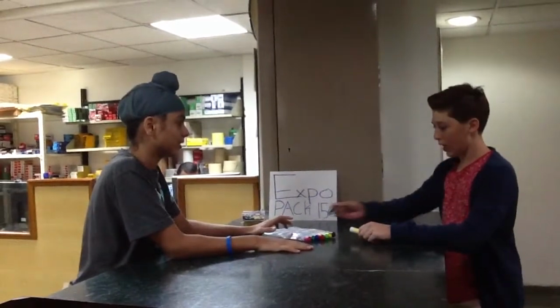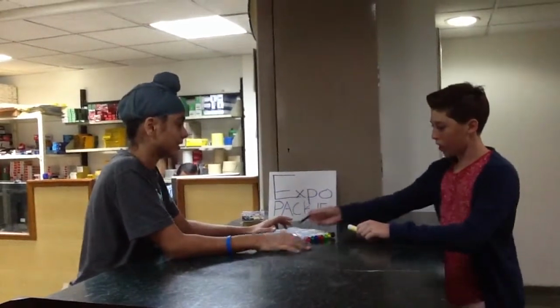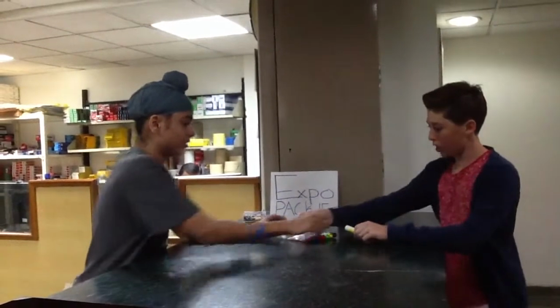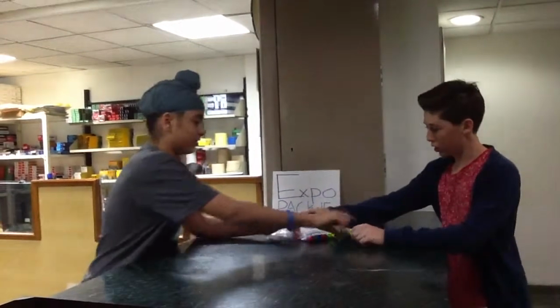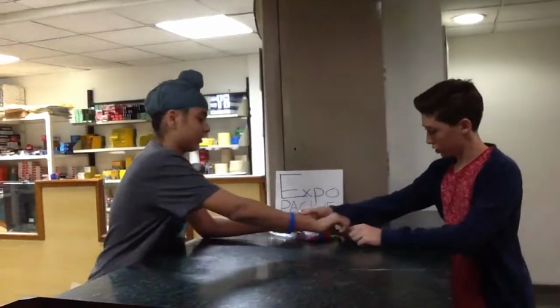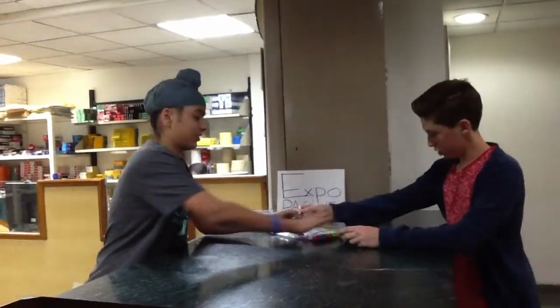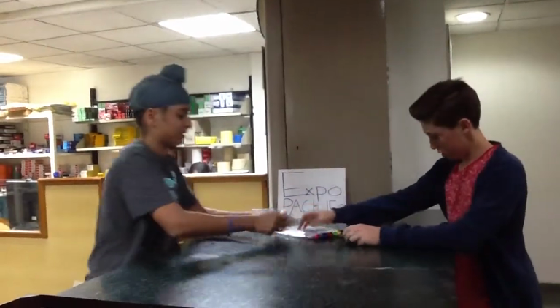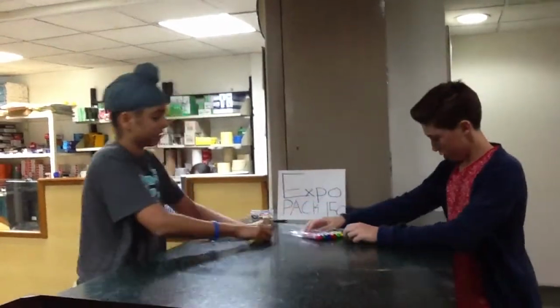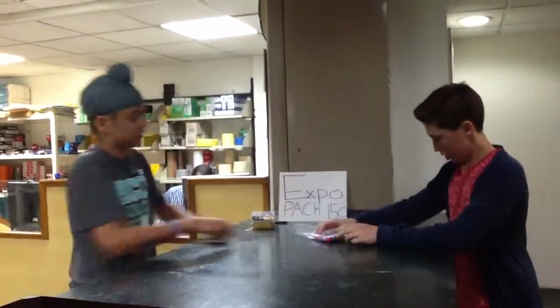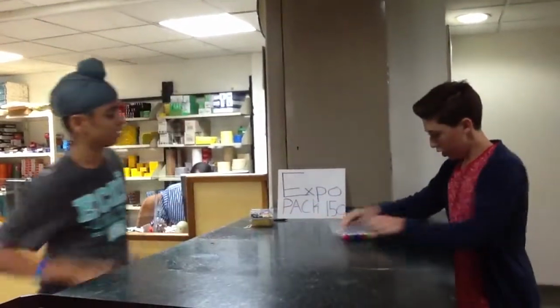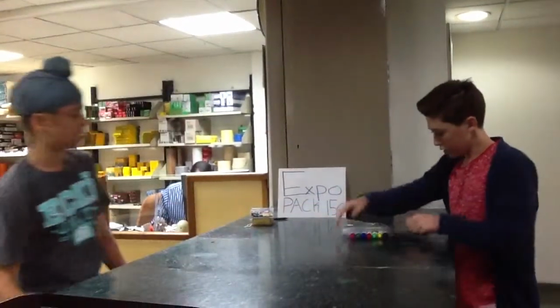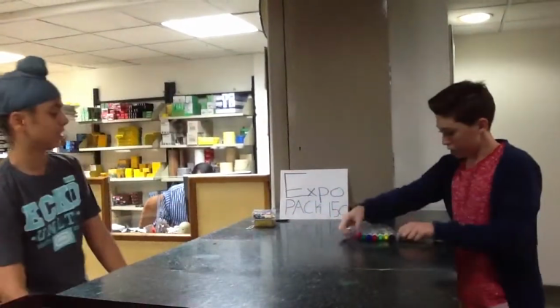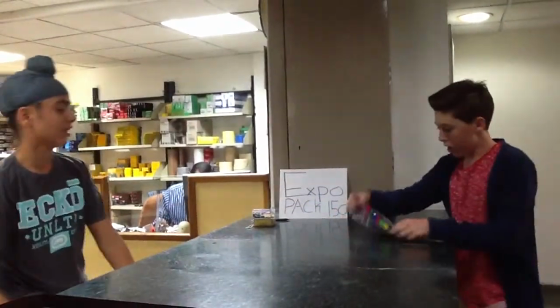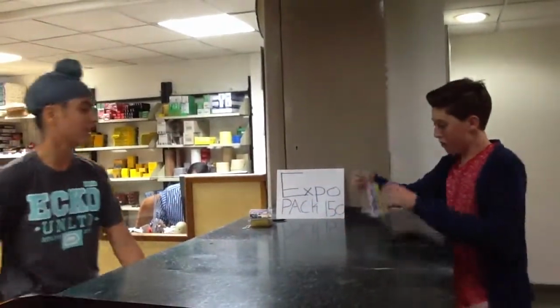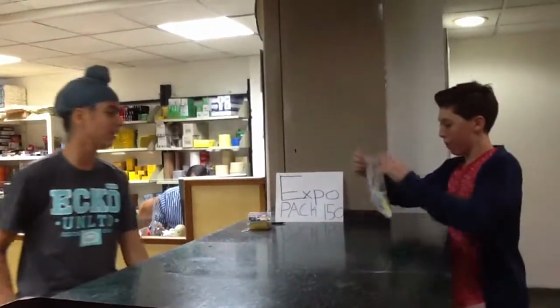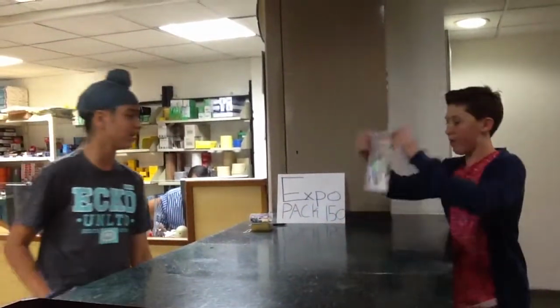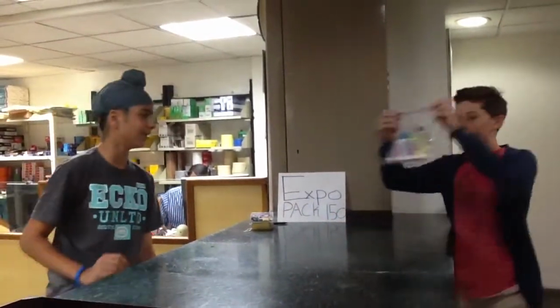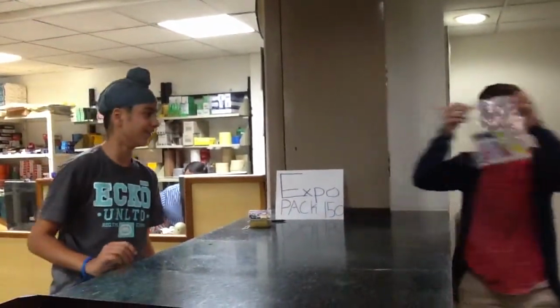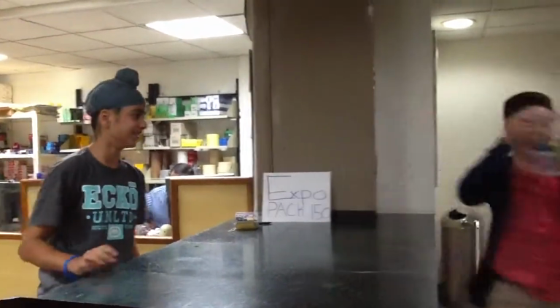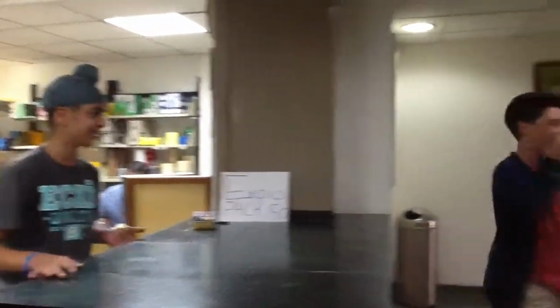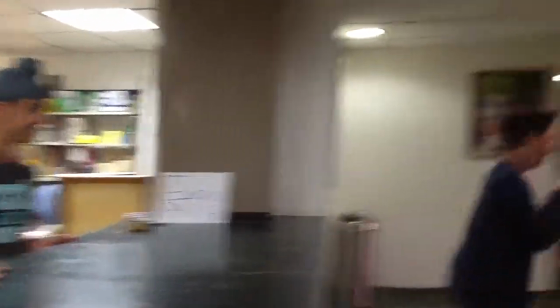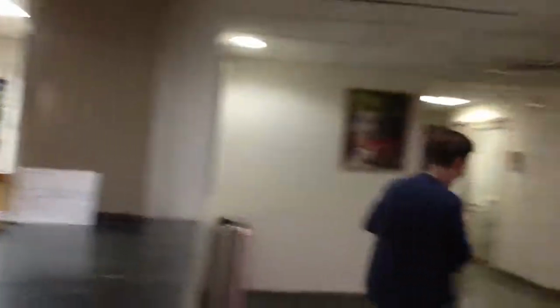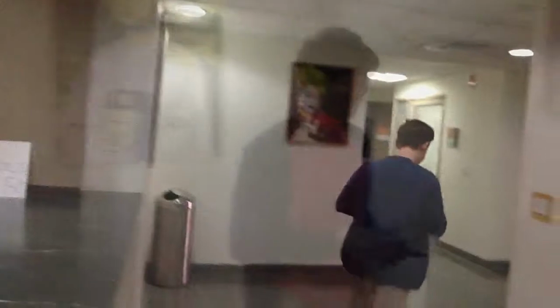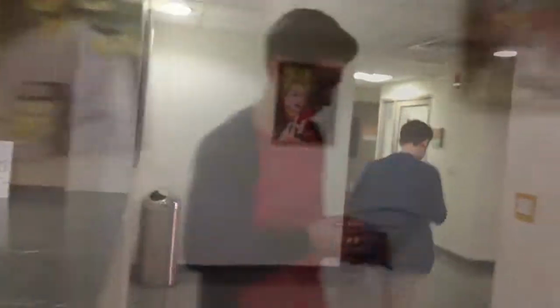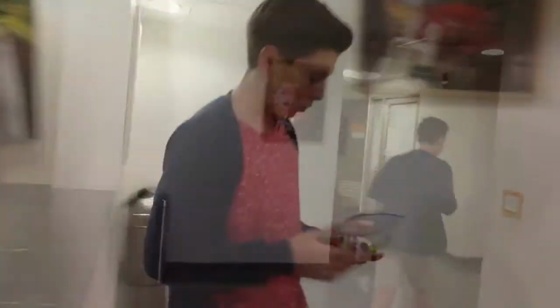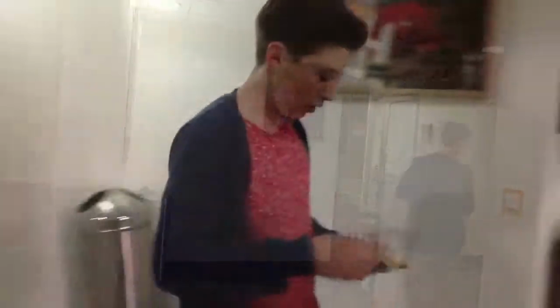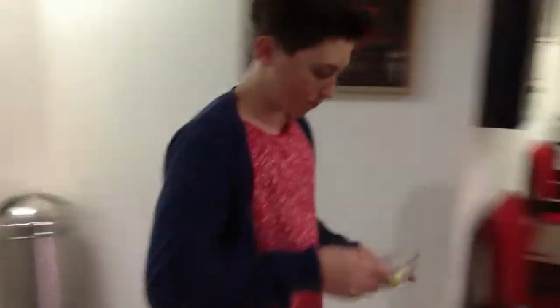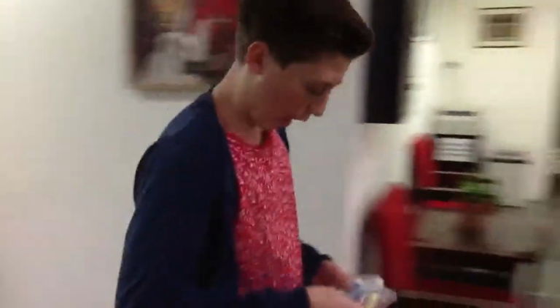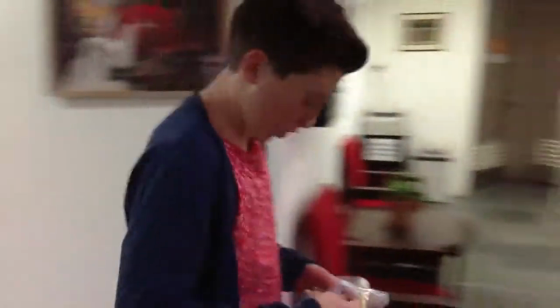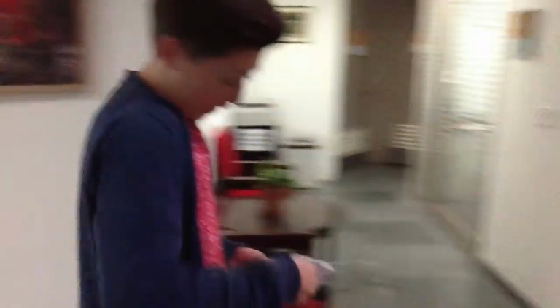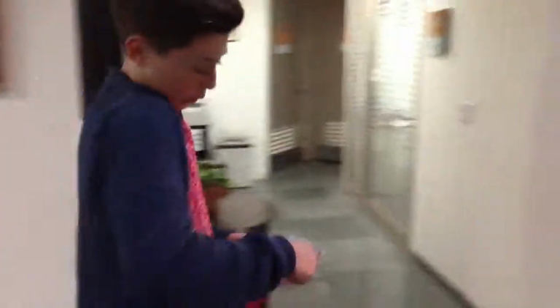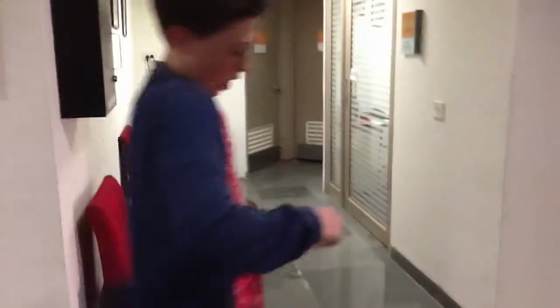Yeah, sure. Awesome! My very own pack! Well, I only really need one.